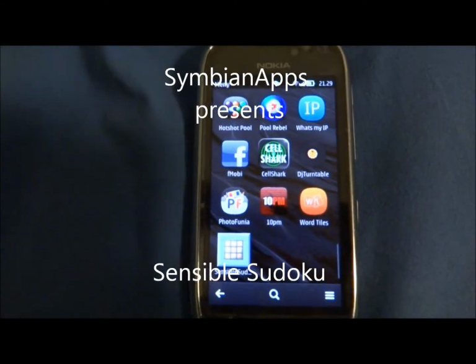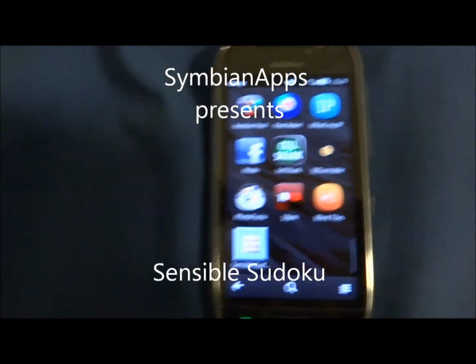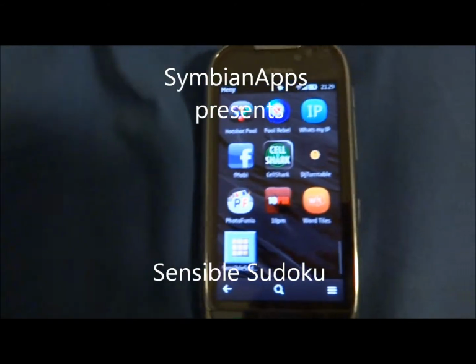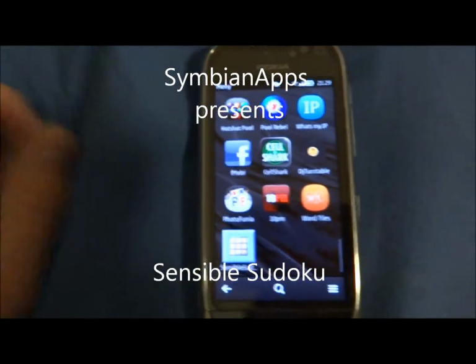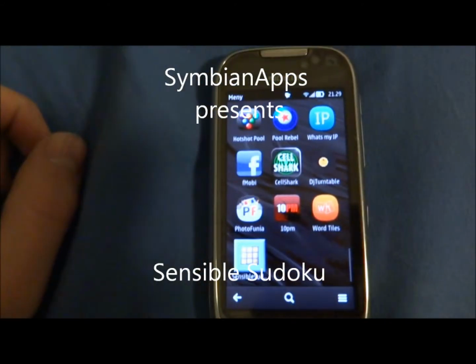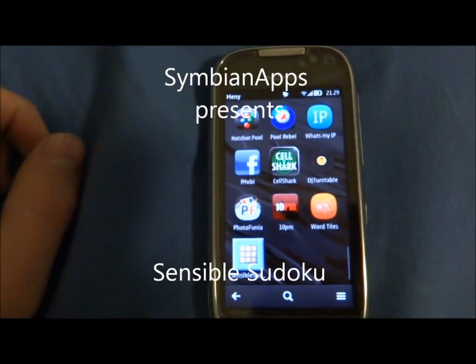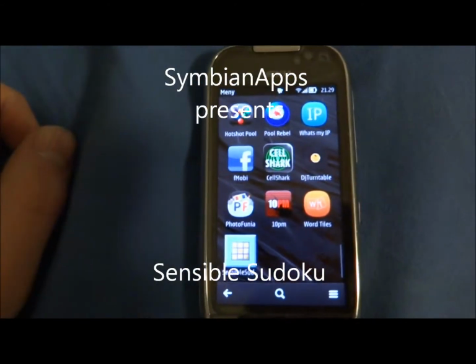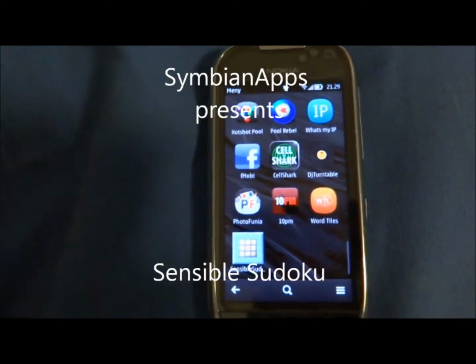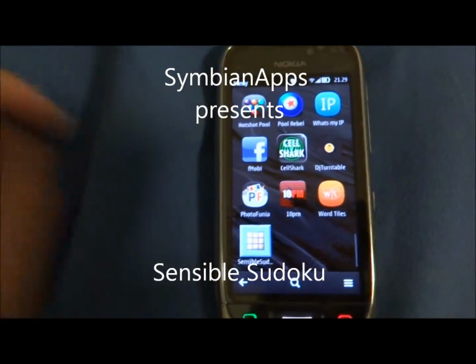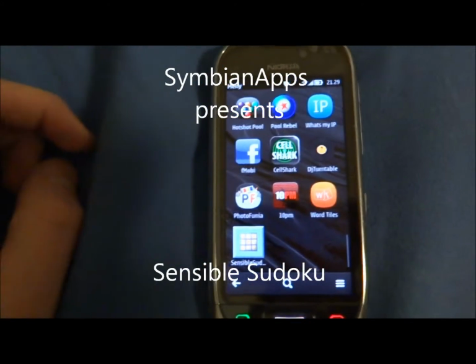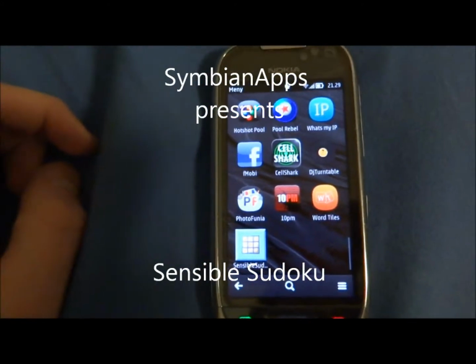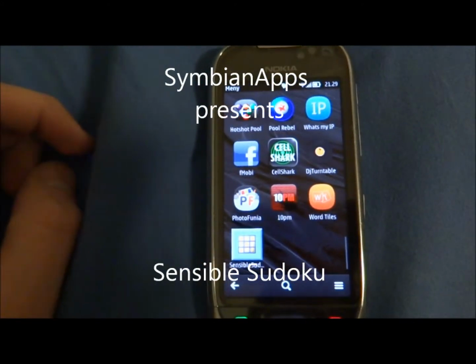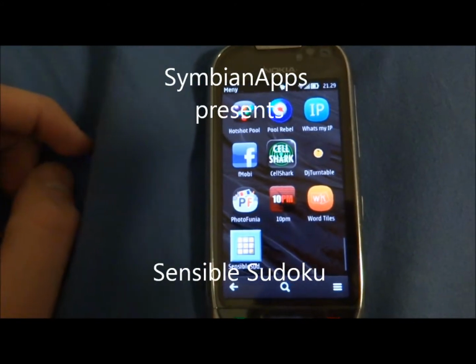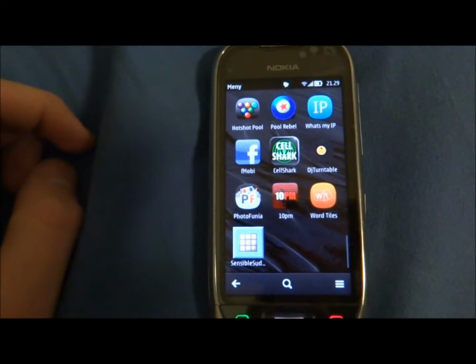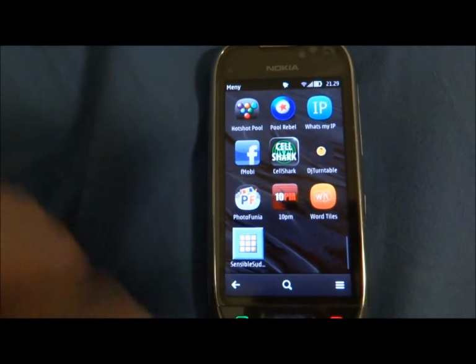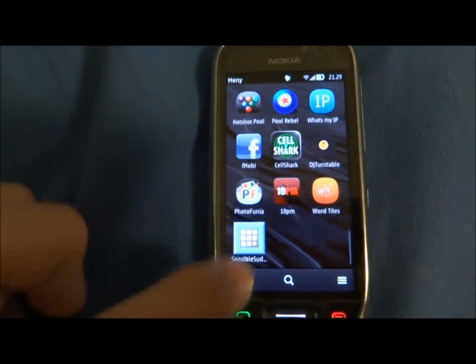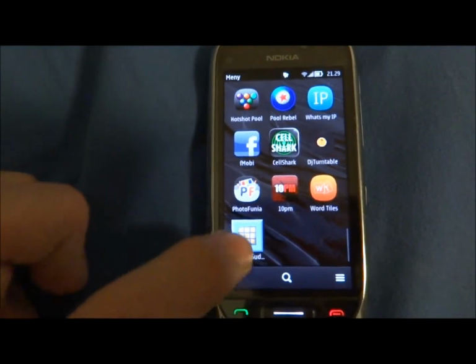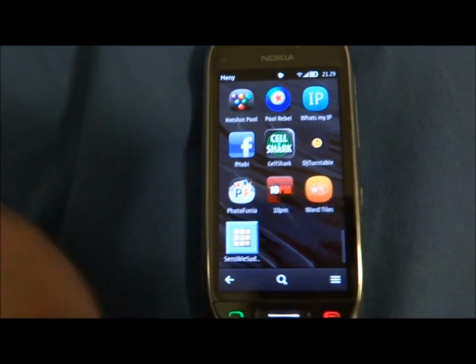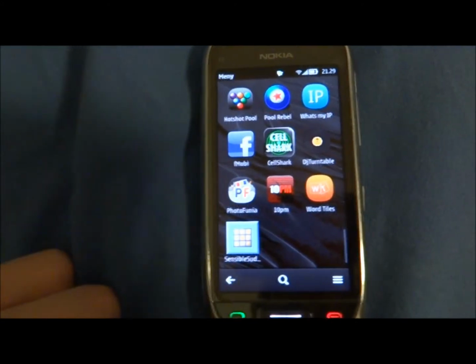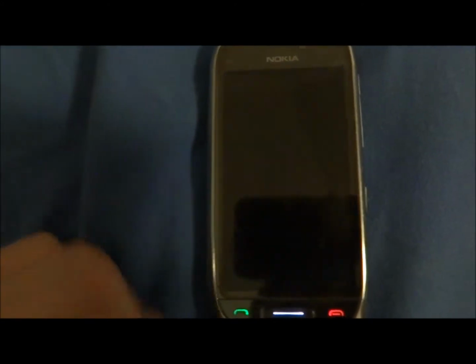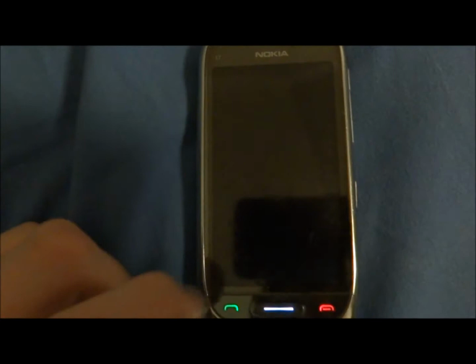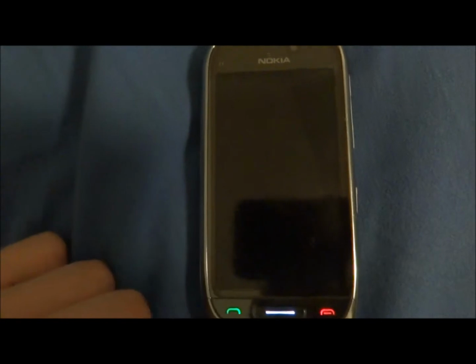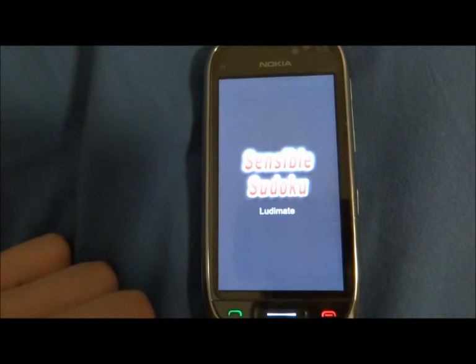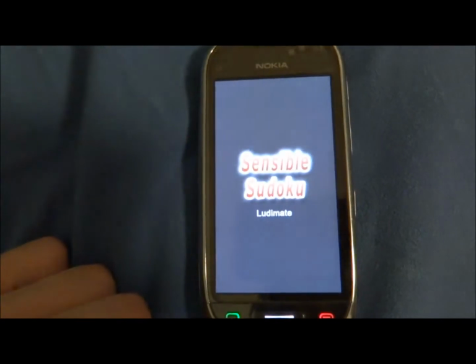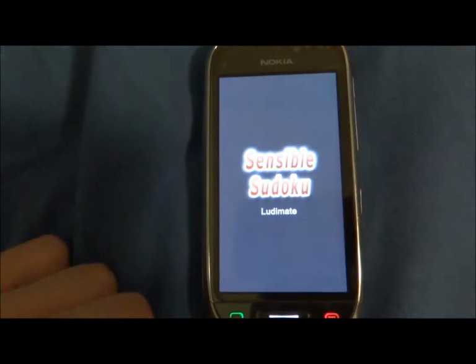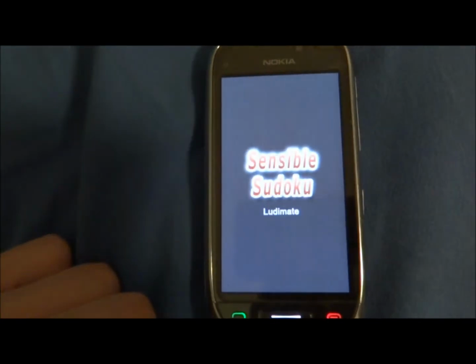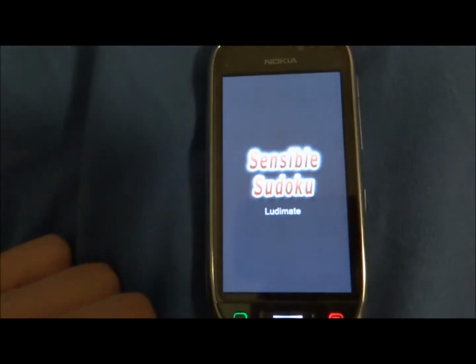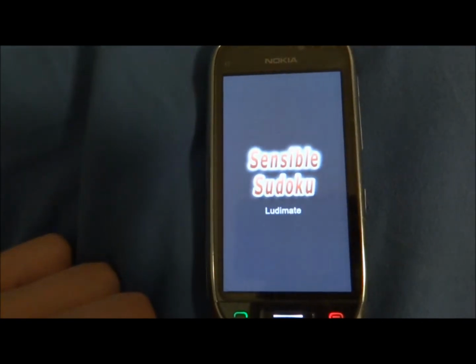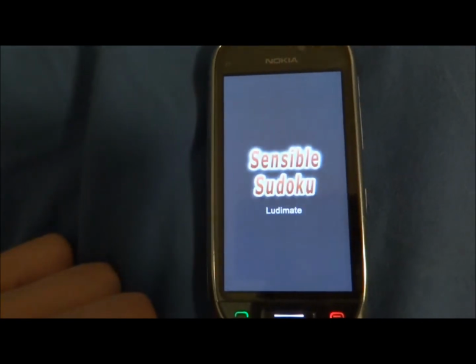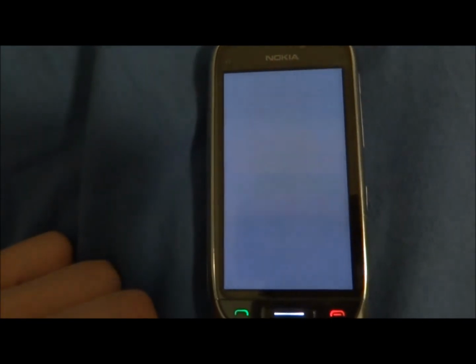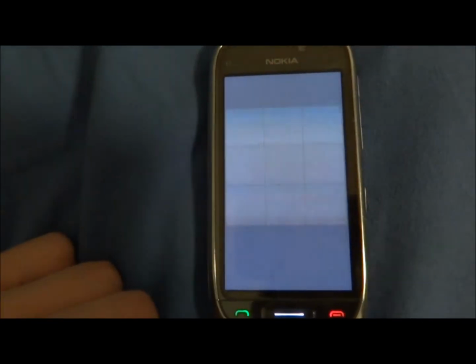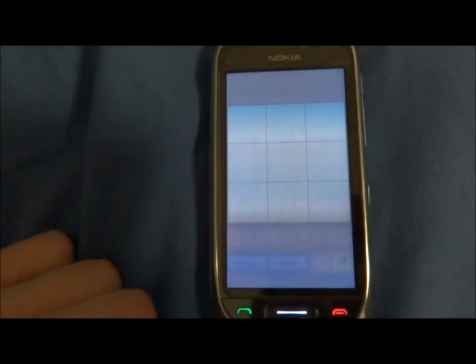Sudoku. Do you like it? If you do, I have a great app for you. It's called Sensible Sudoku.